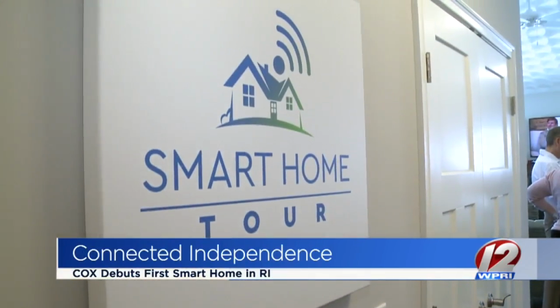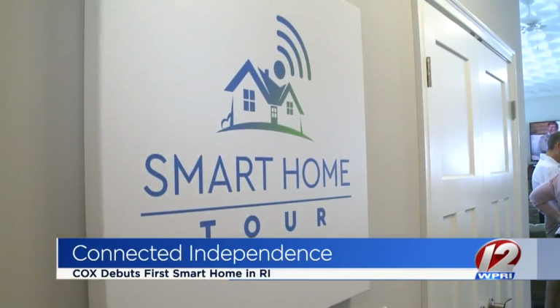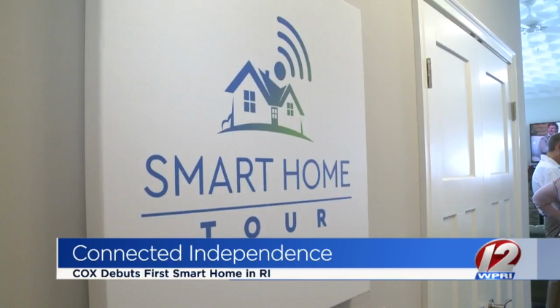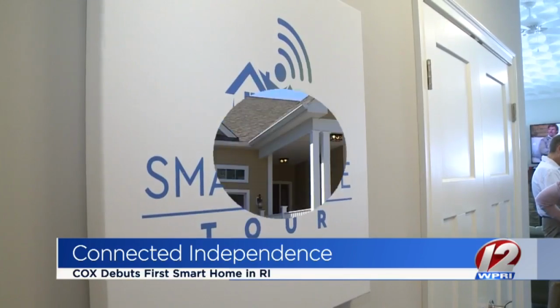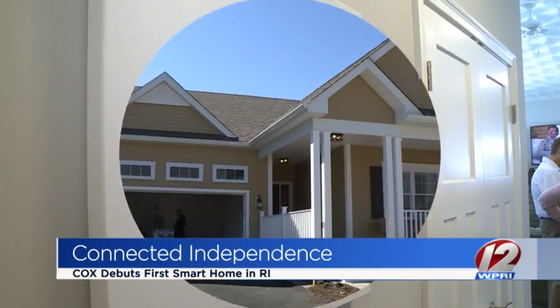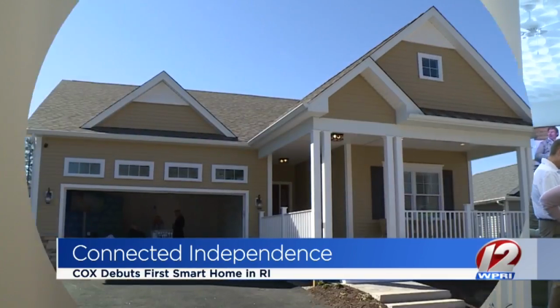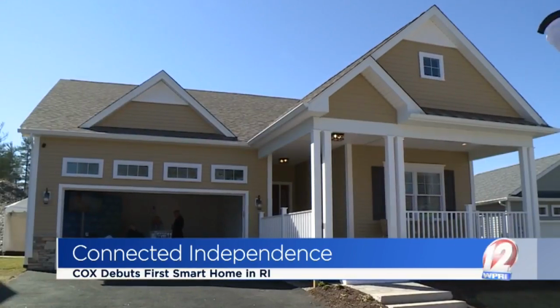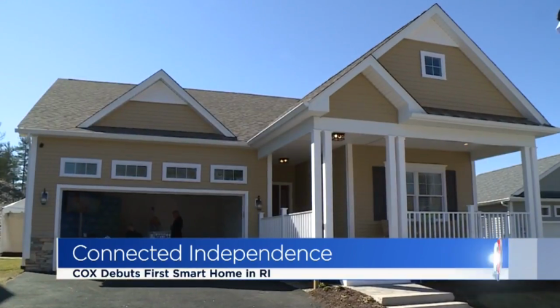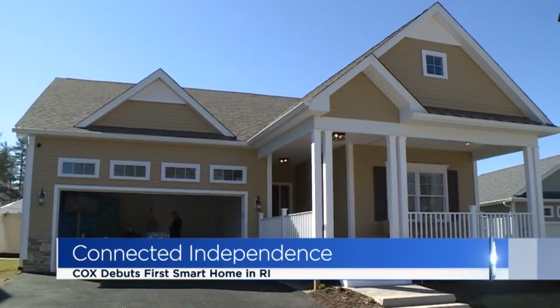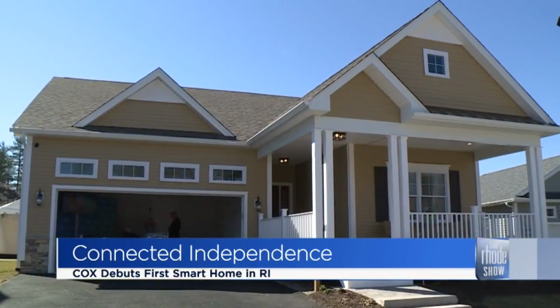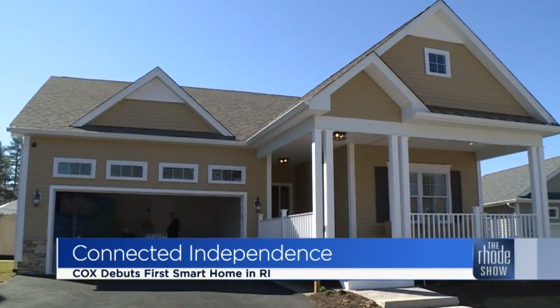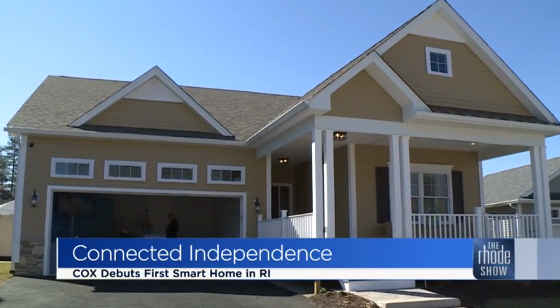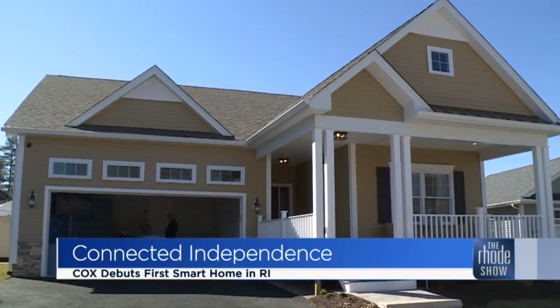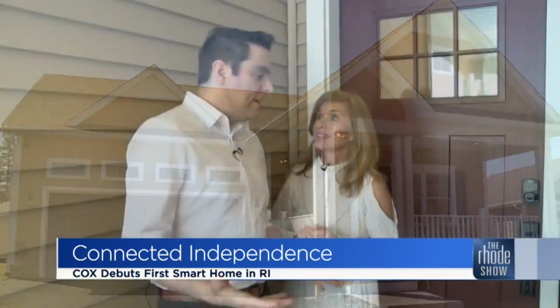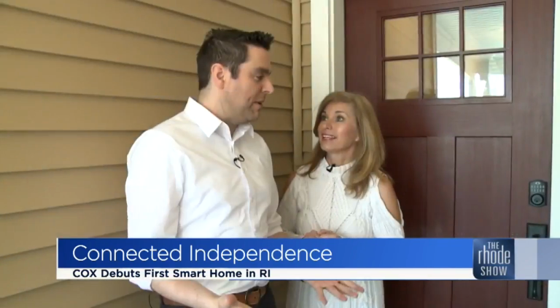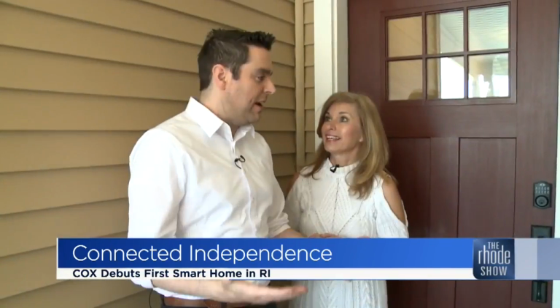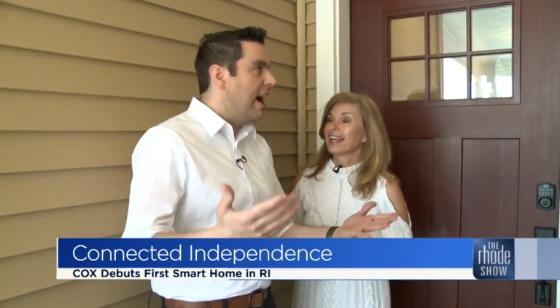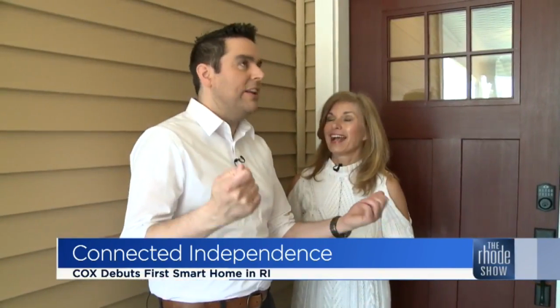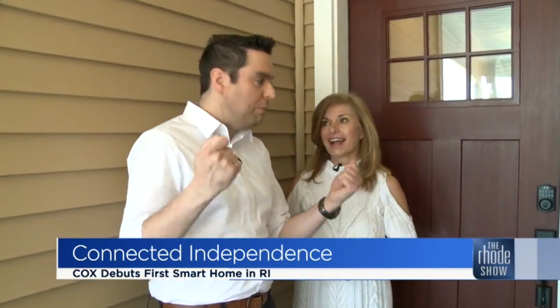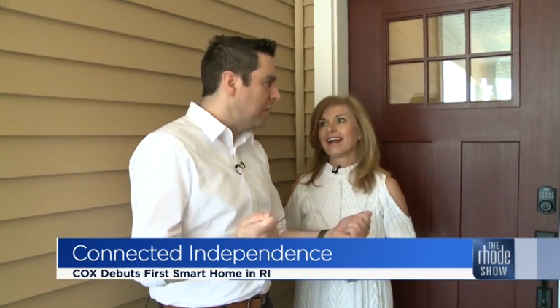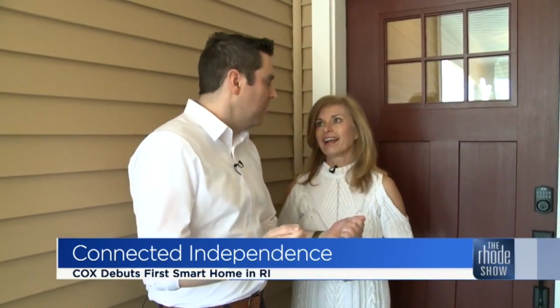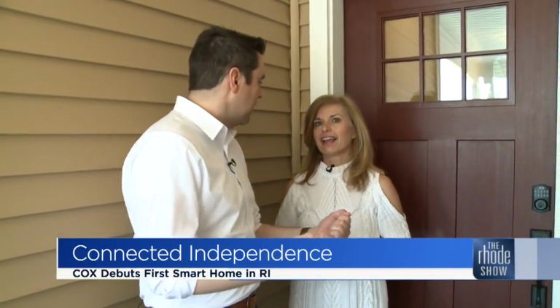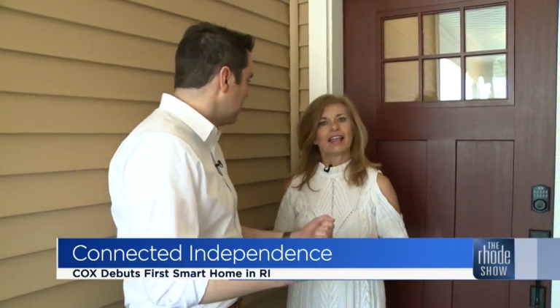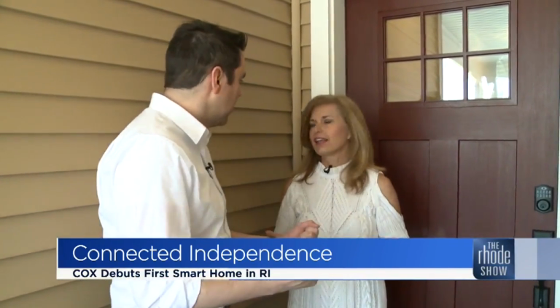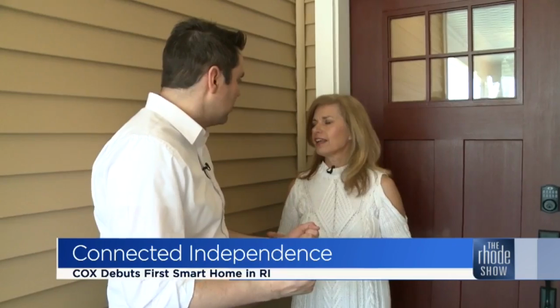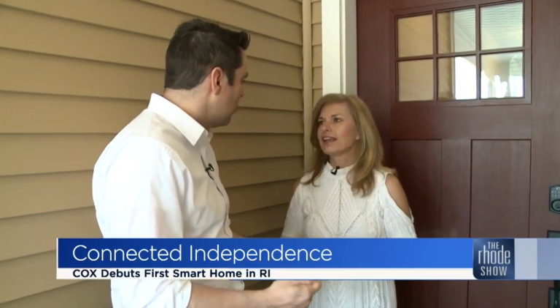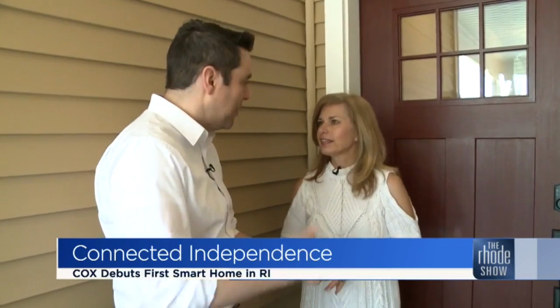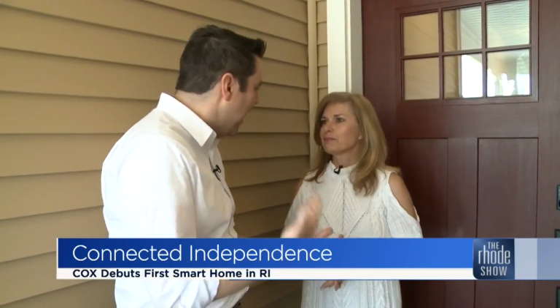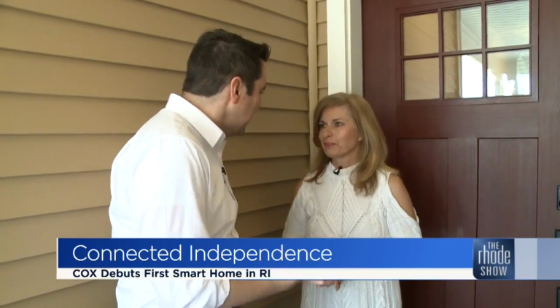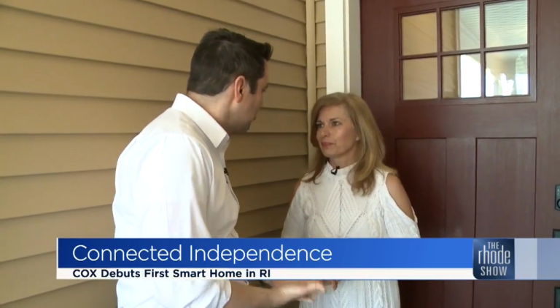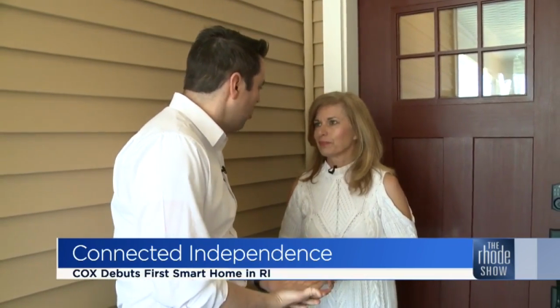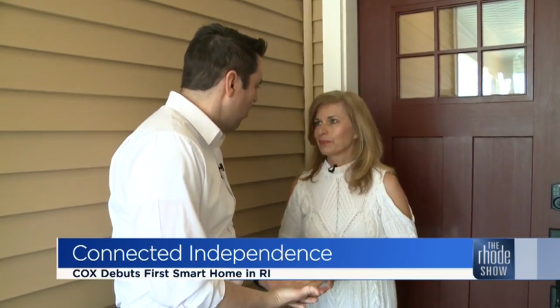Hey Brendan, welcome to the Cox Smart Home. It's so great to be here — it's beautiful. The exterior is gorgeous, but I need to know more.